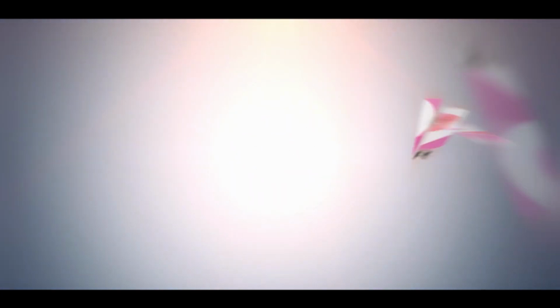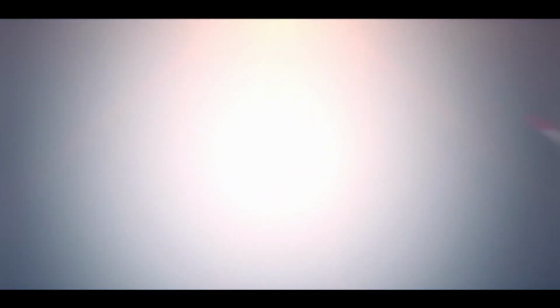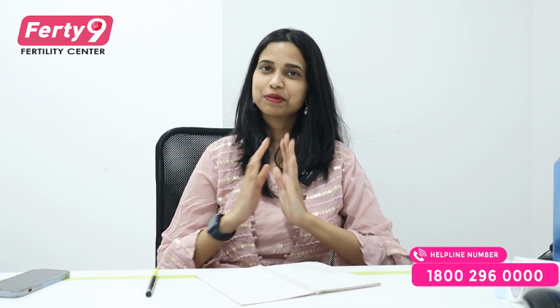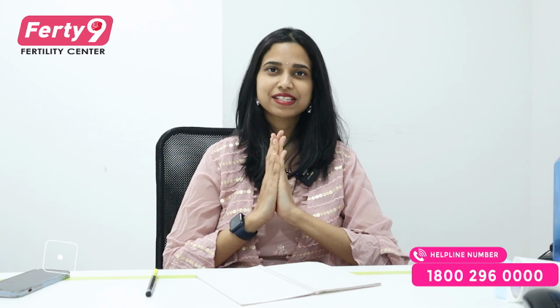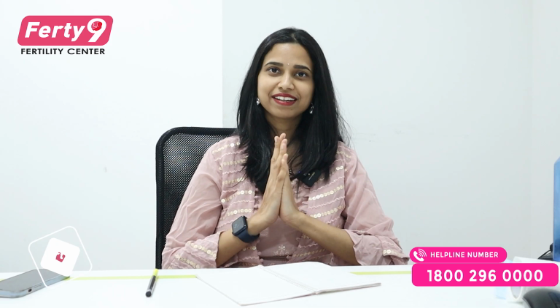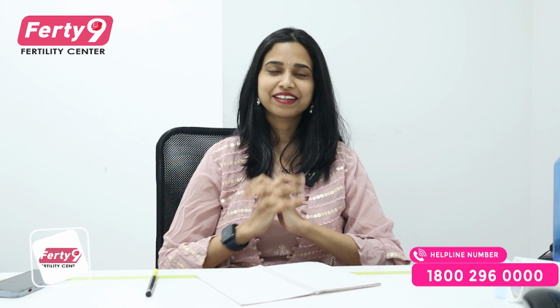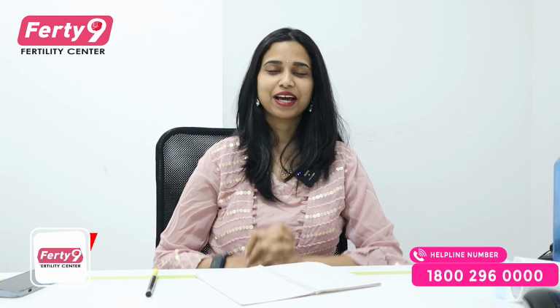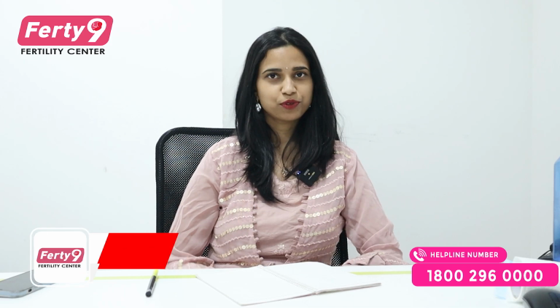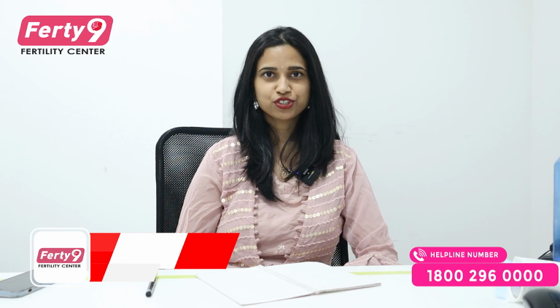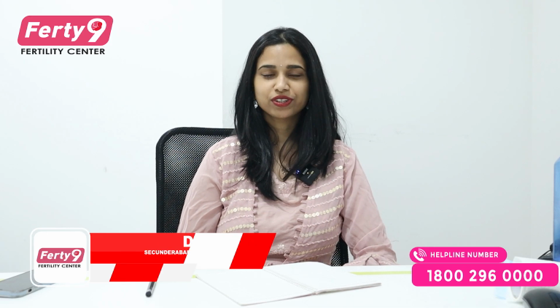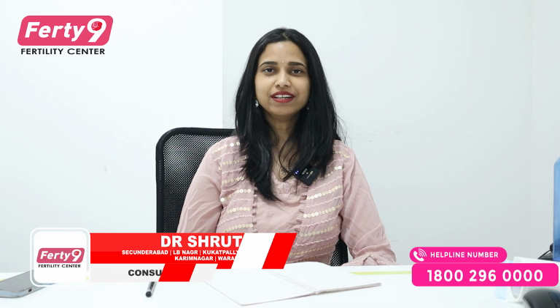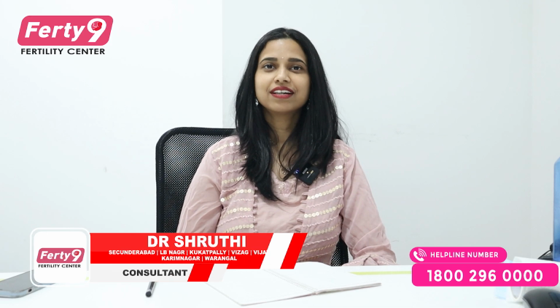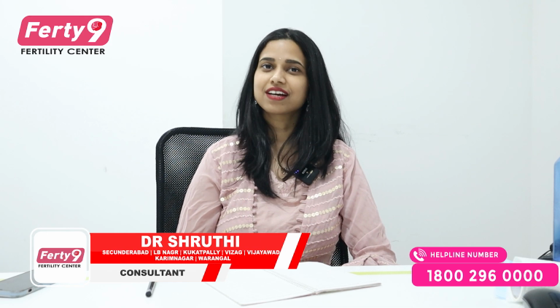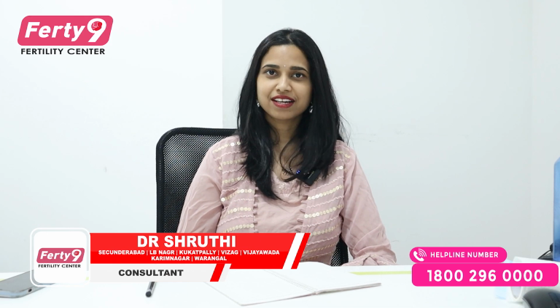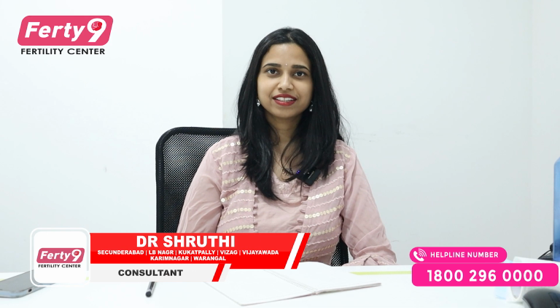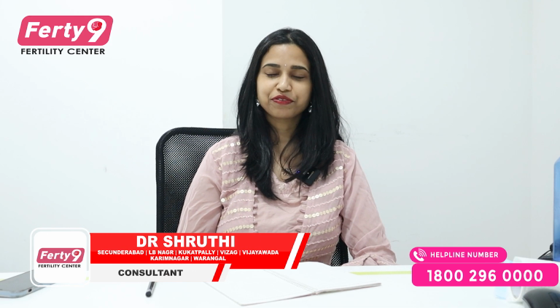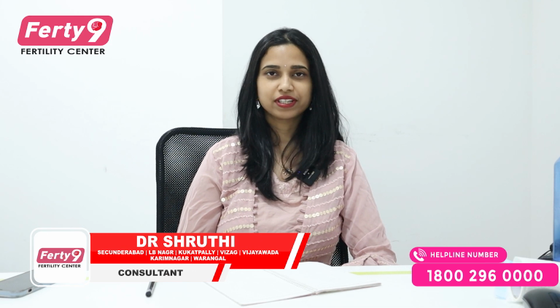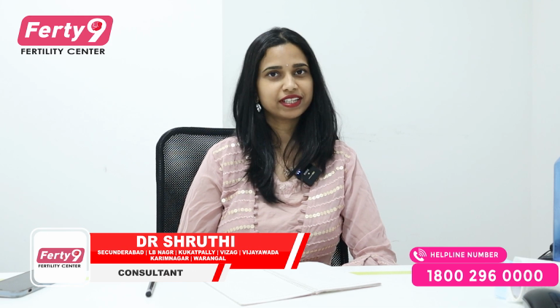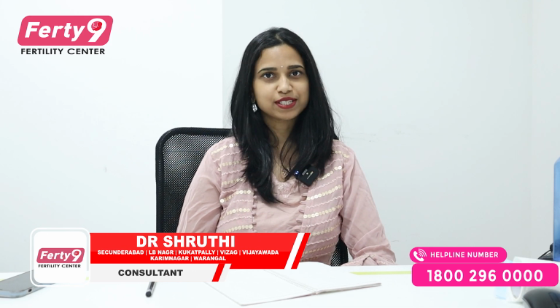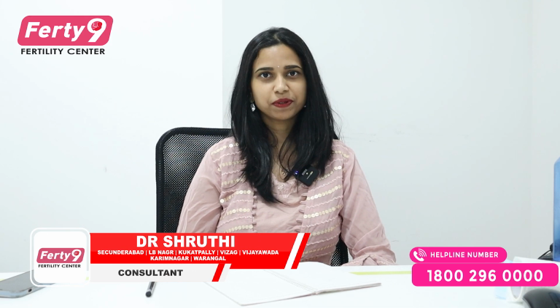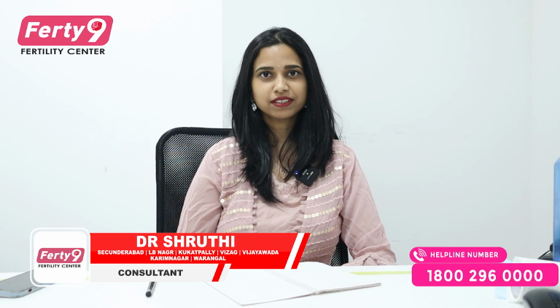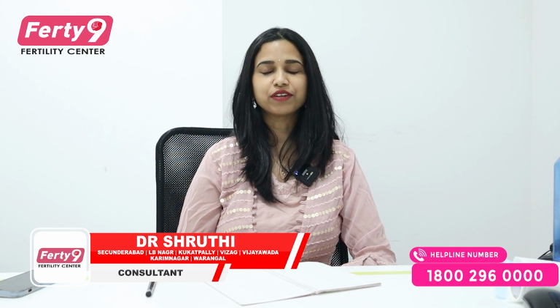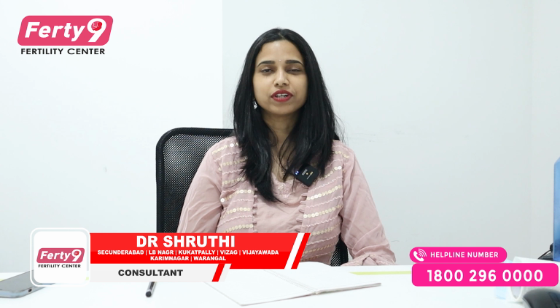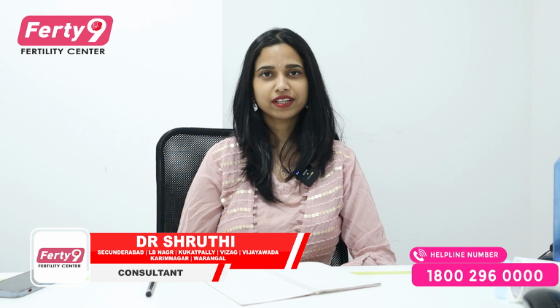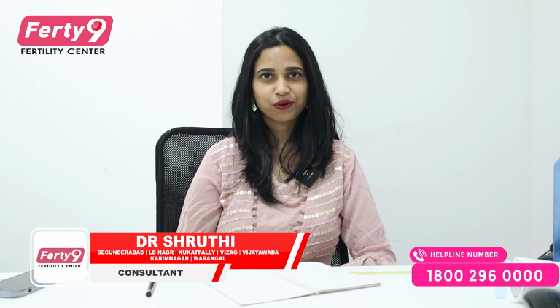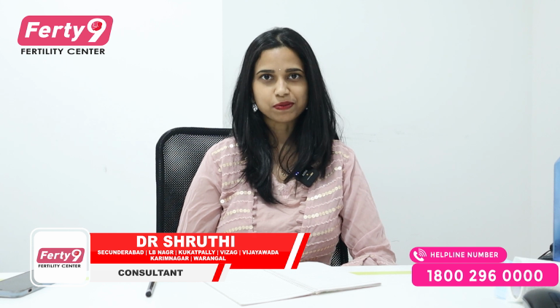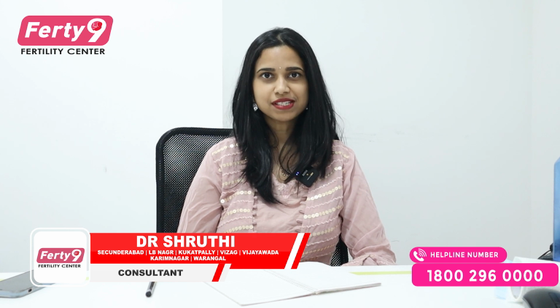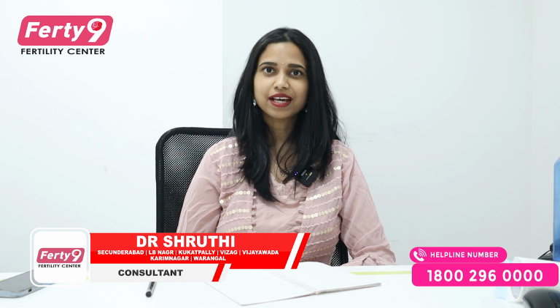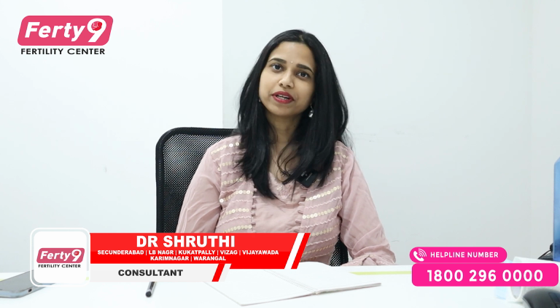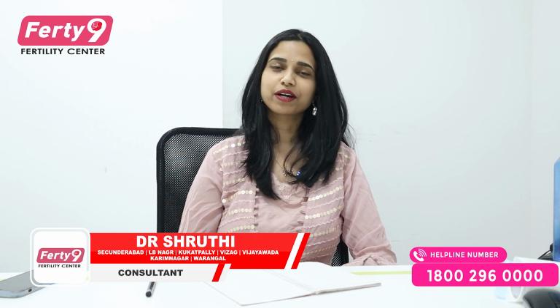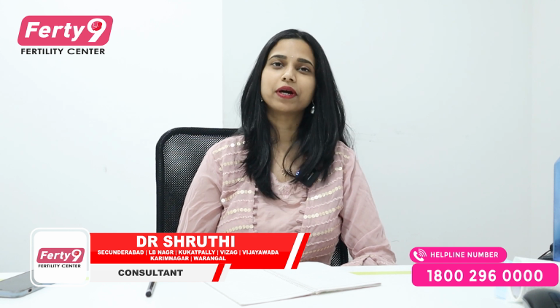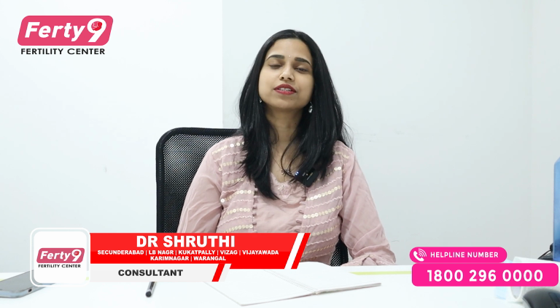Hello, I am Dr. Shruti, Consultant and Fertility Expert at 49 Hospitals, Elvinagar branch.